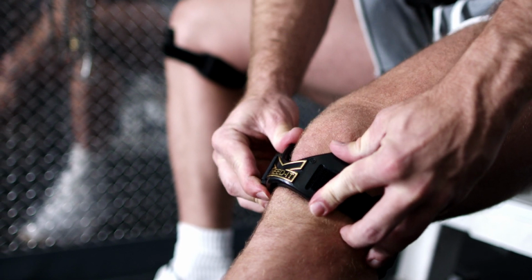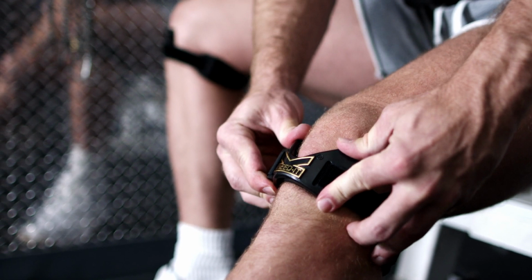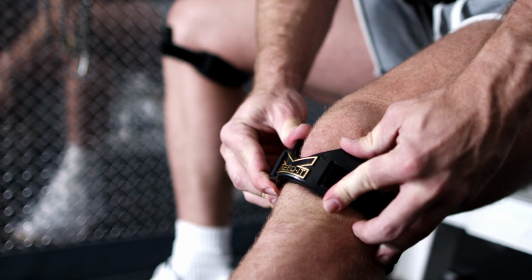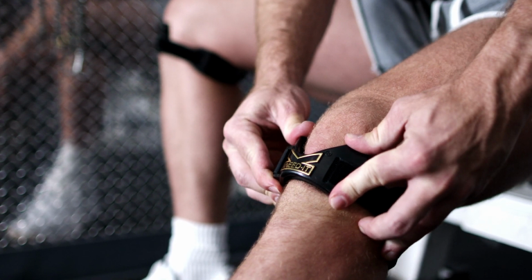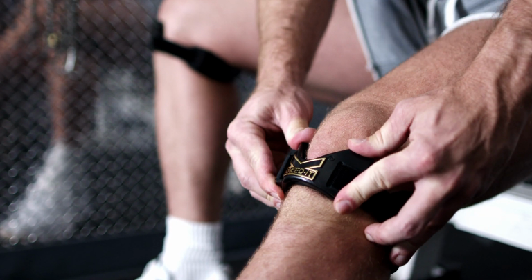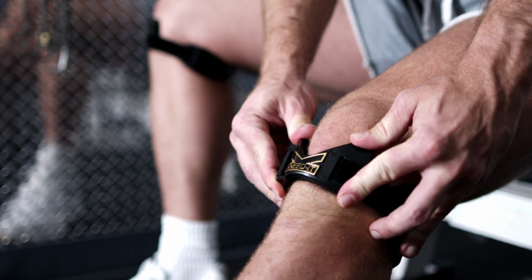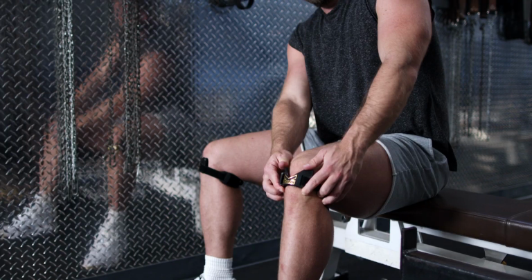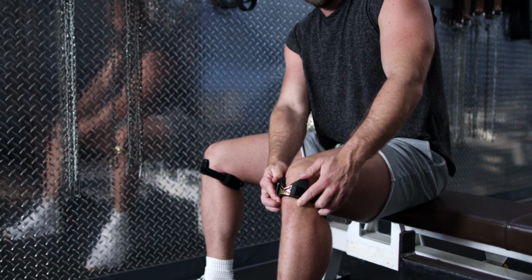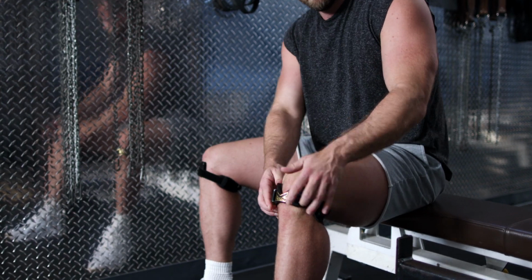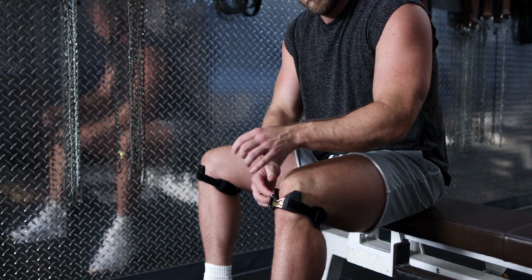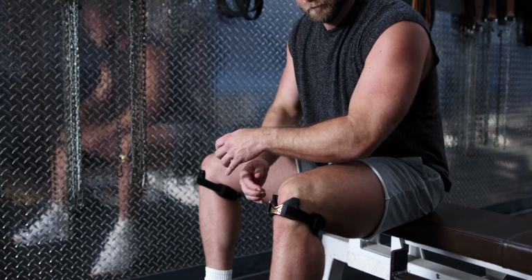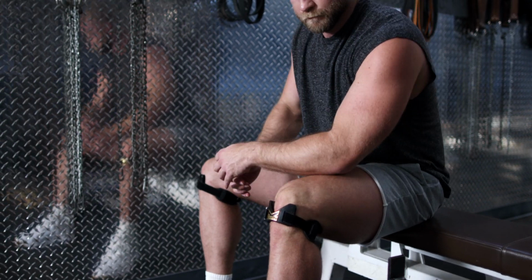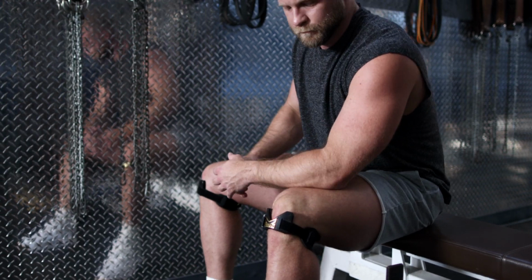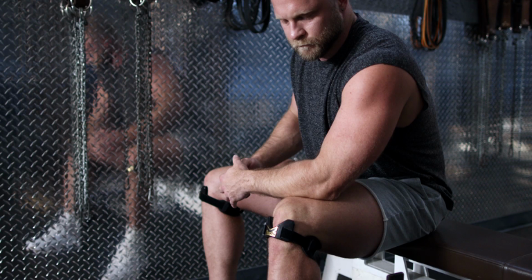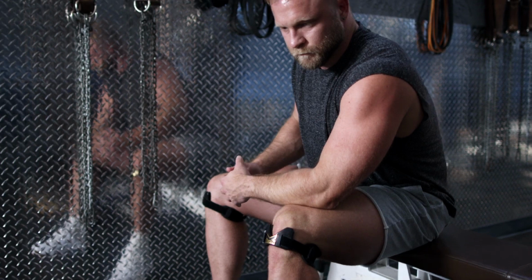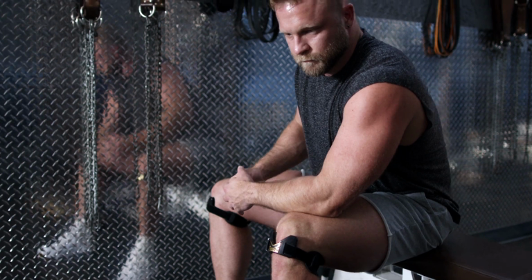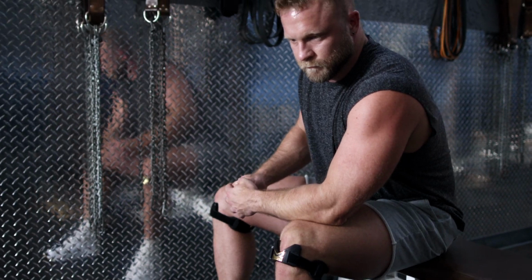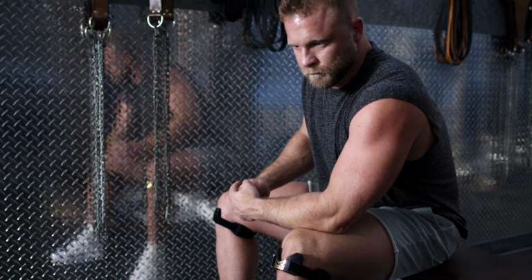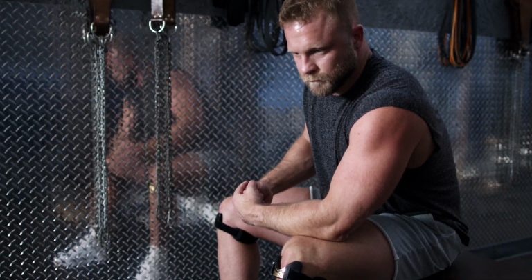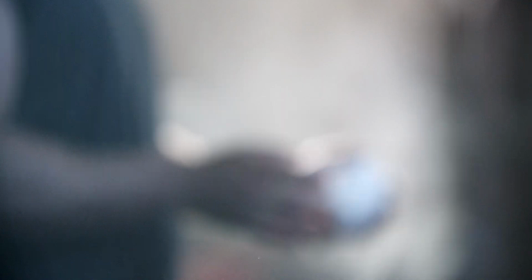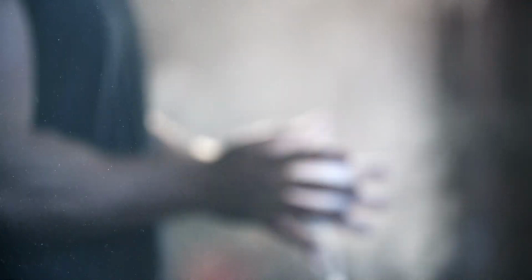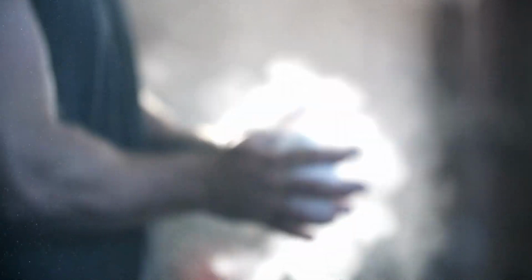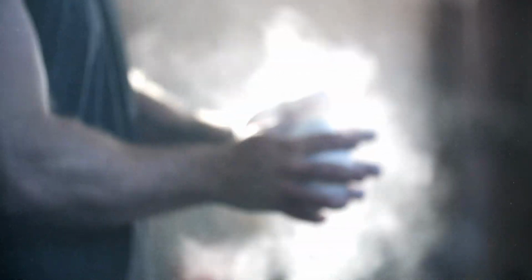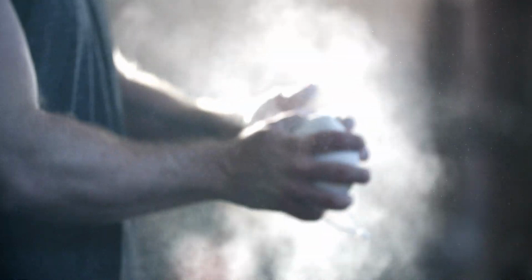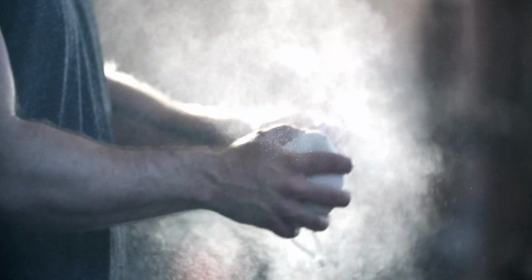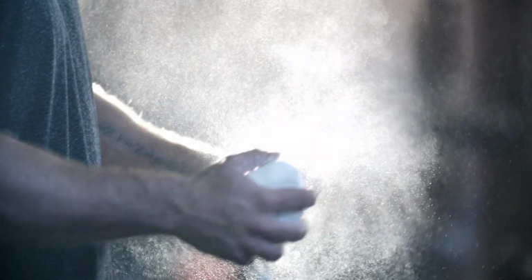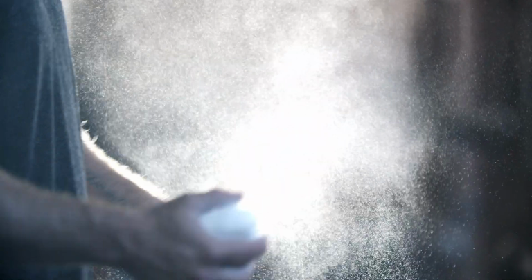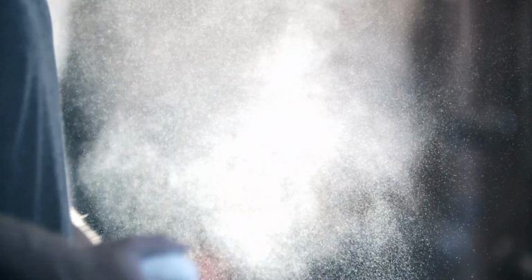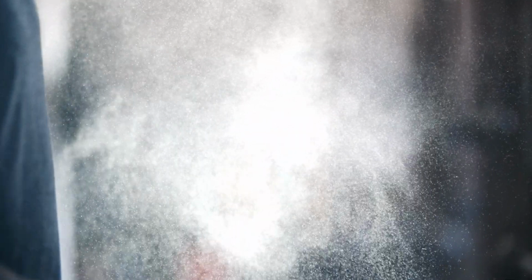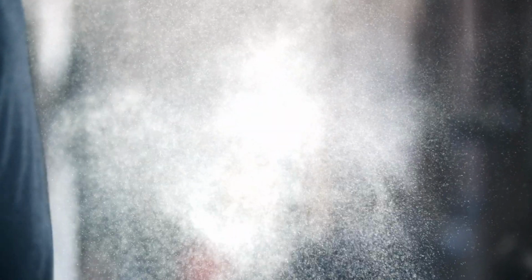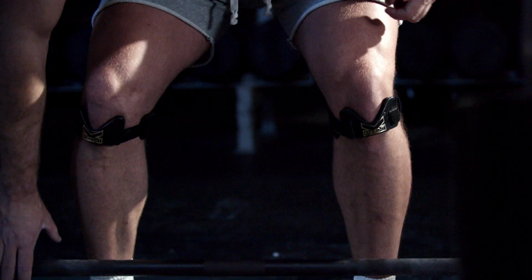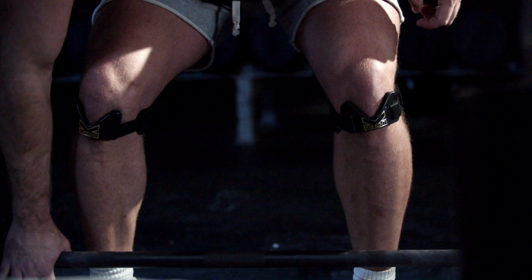The Knead-It XM naturally shapes to the contours of your knee as you wear it. So that's how to wear it.